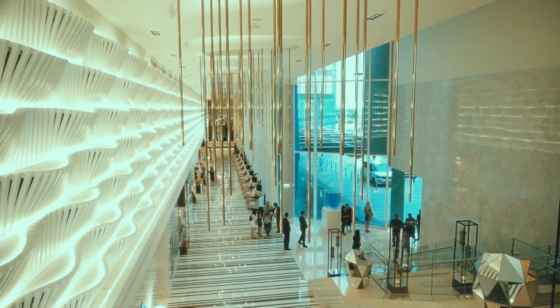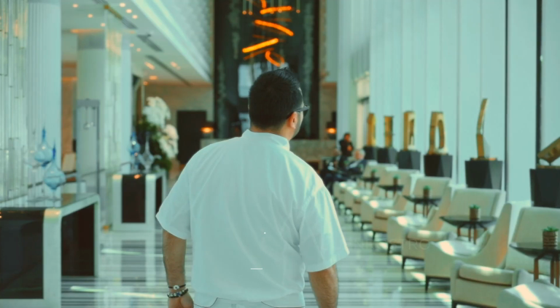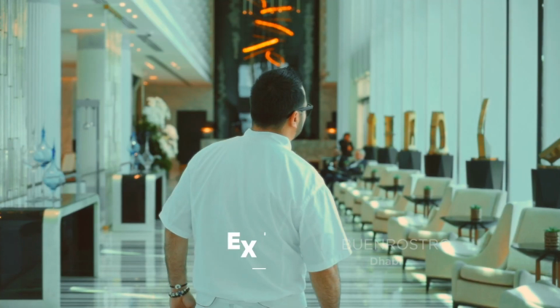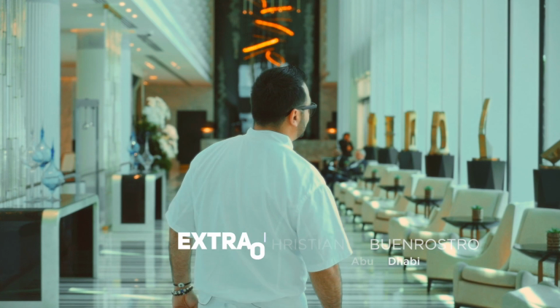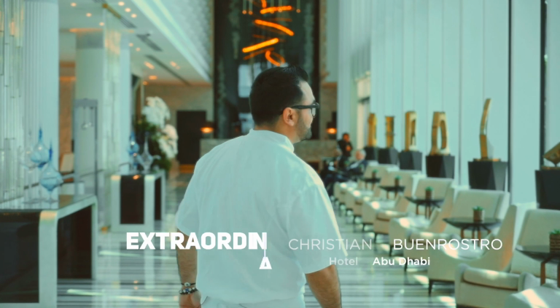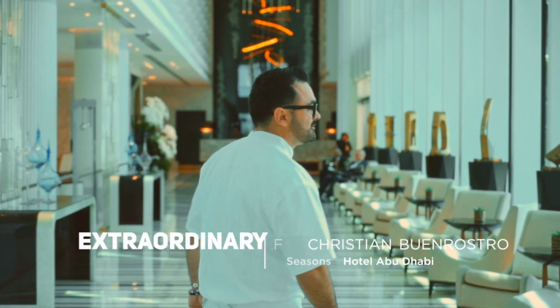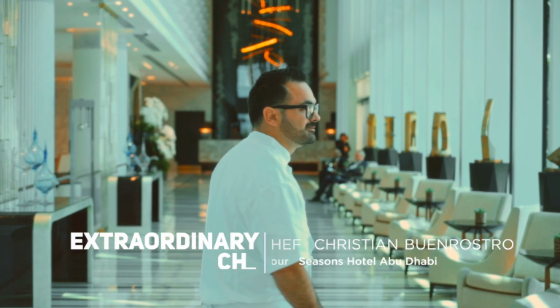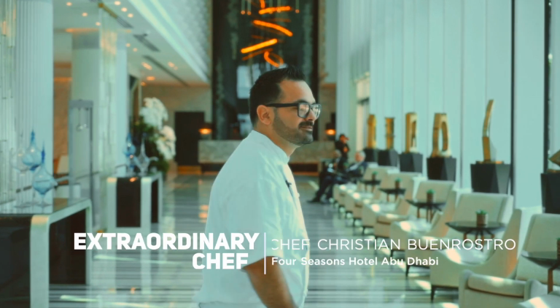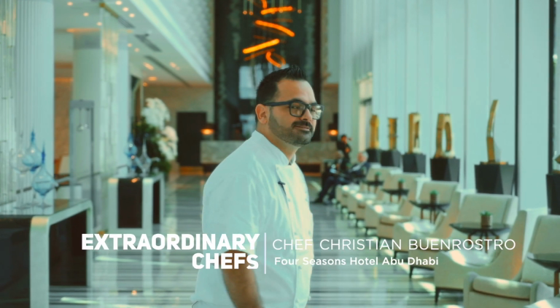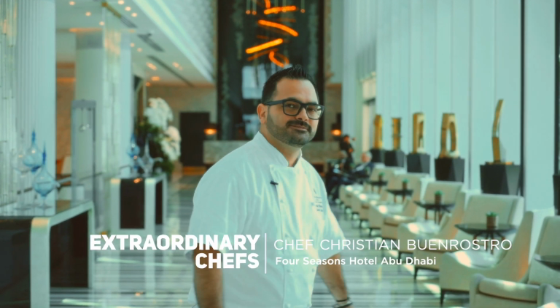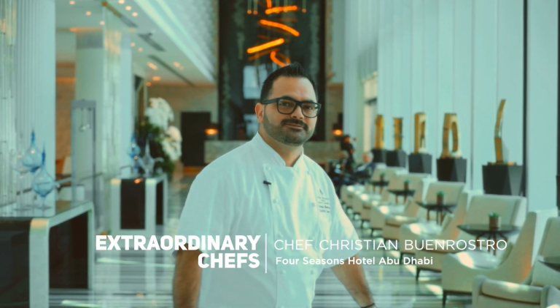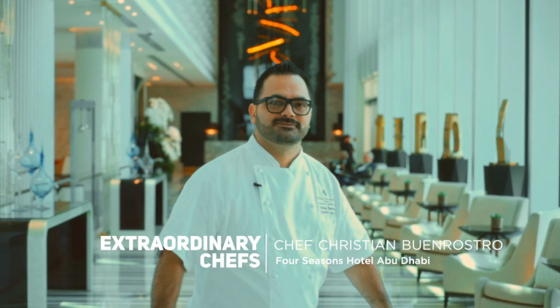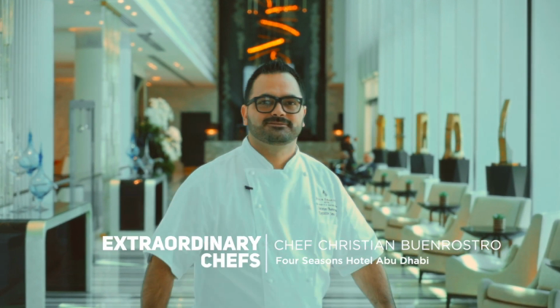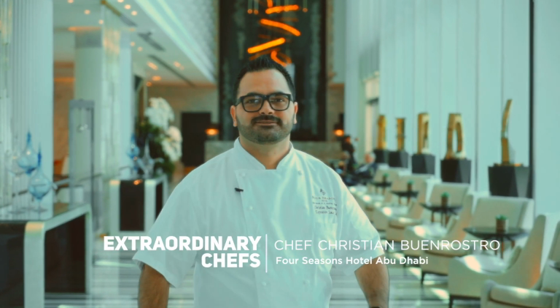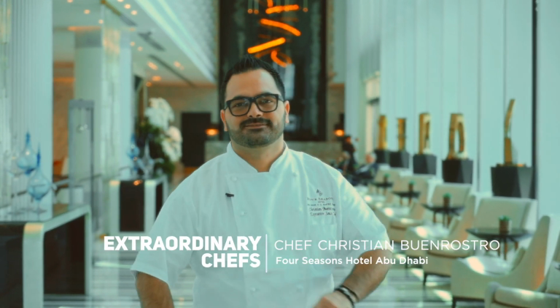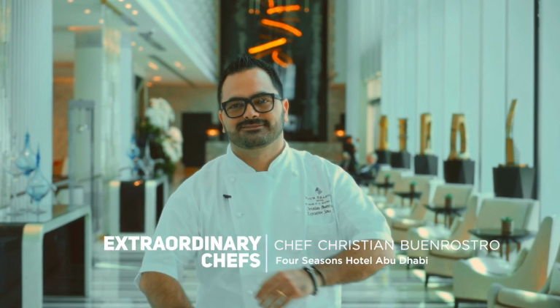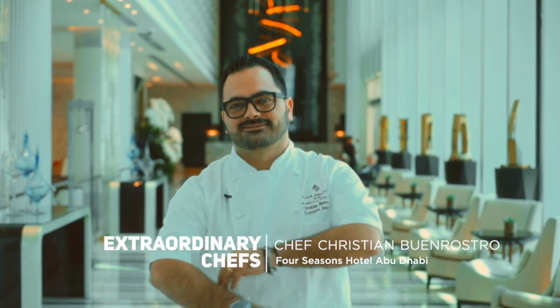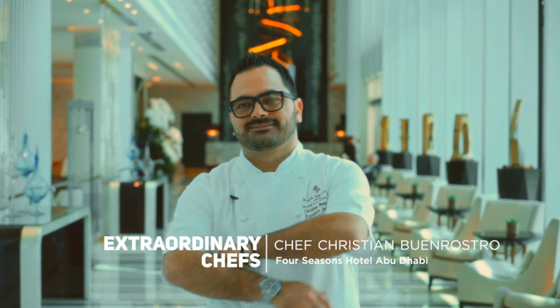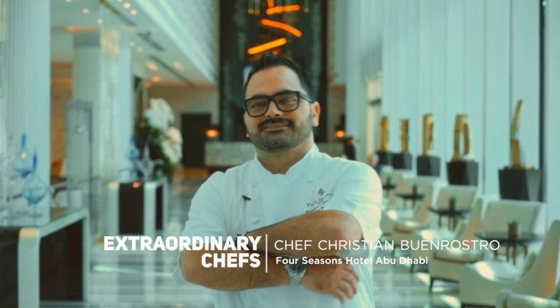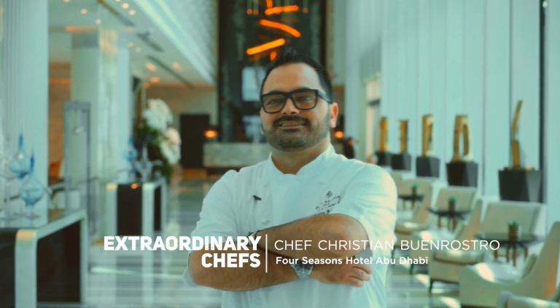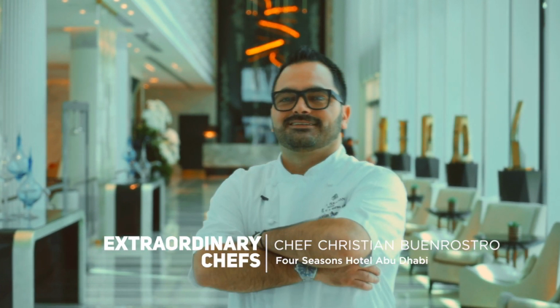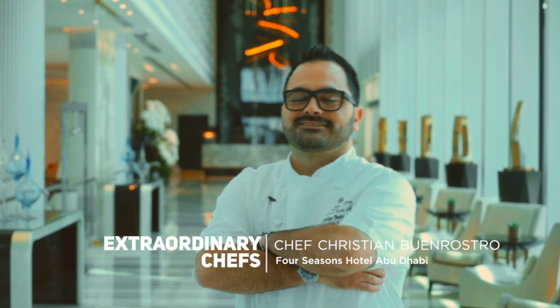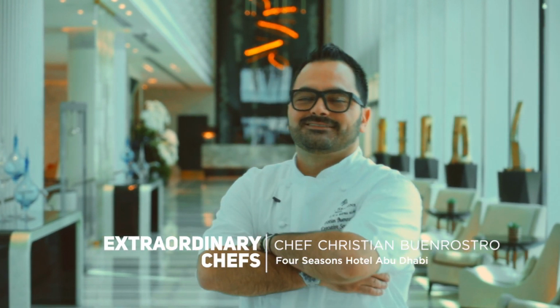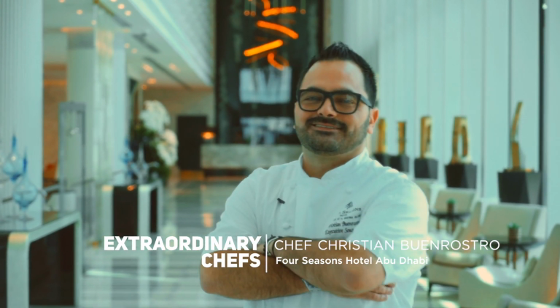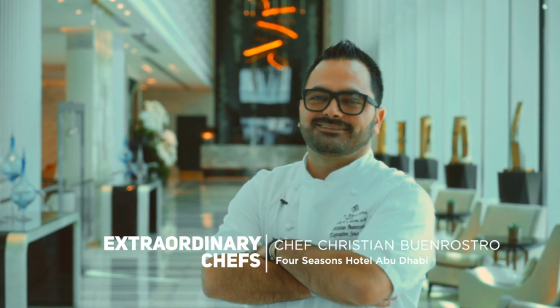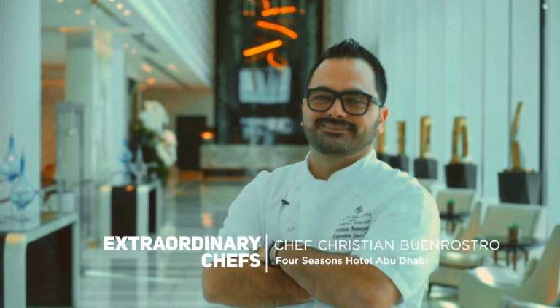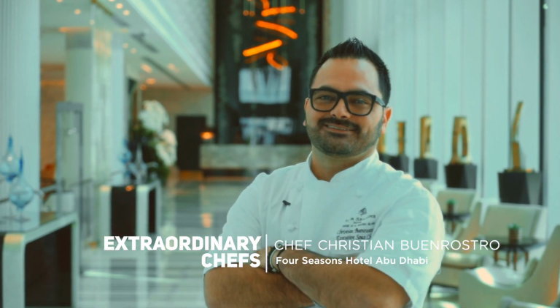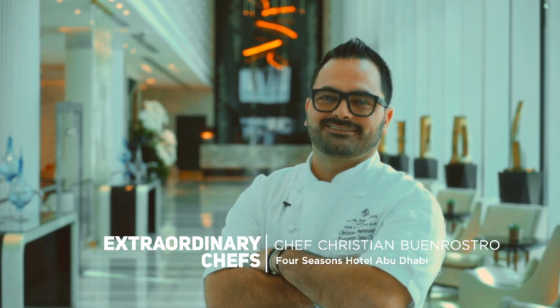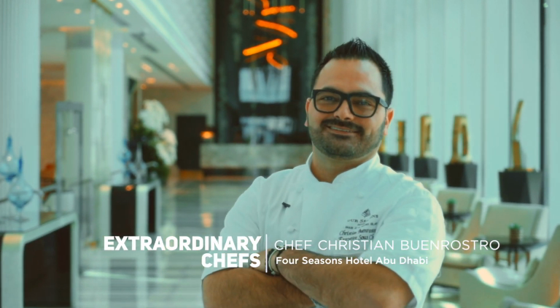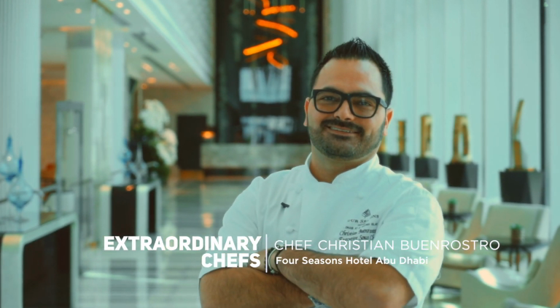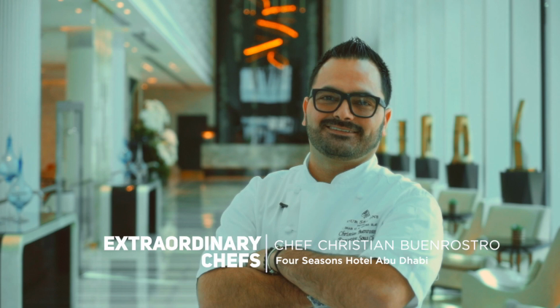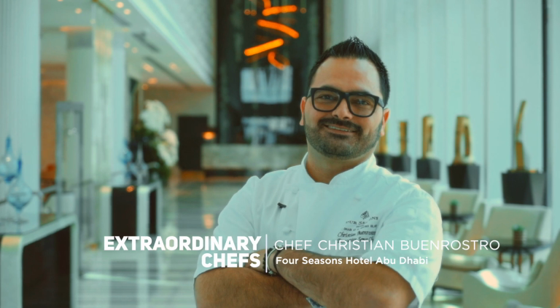My name is Cristian Morrostro. I'm the executive chef in charge of the kitchens in Porzins Abu Dhabi.